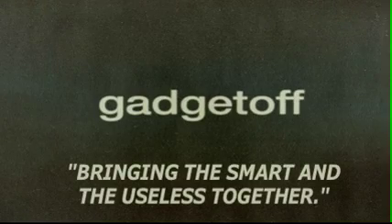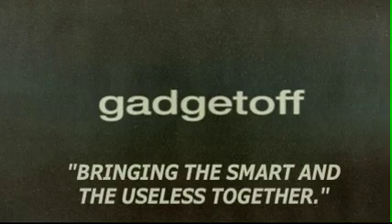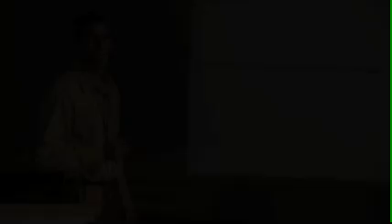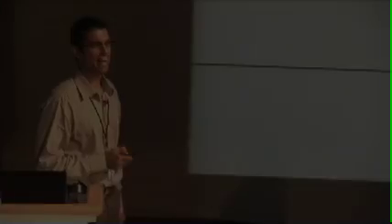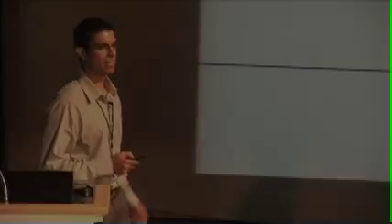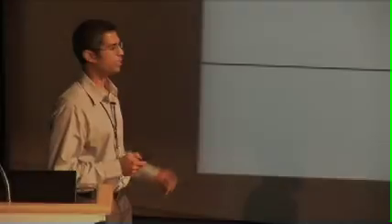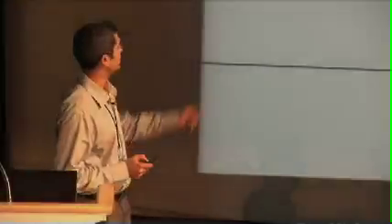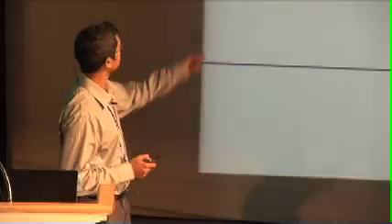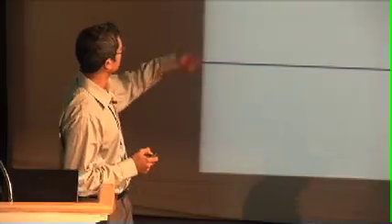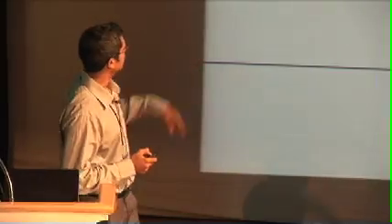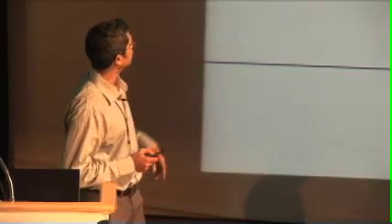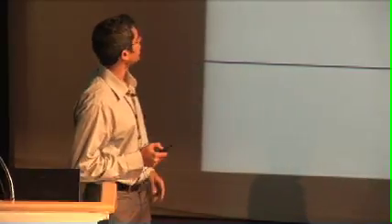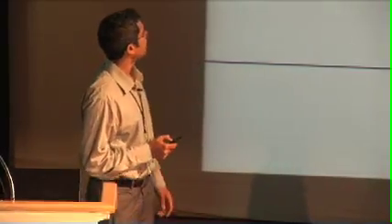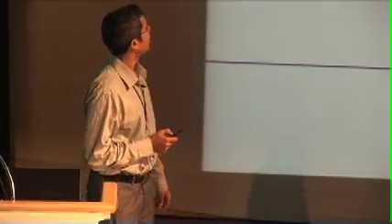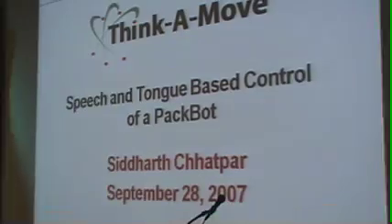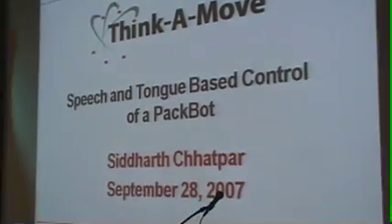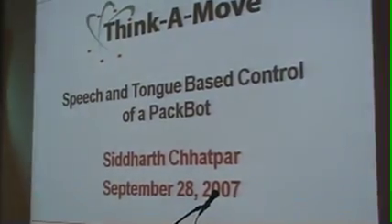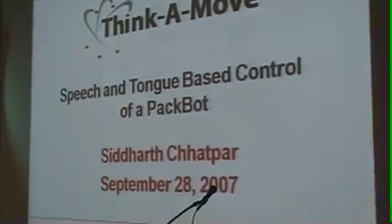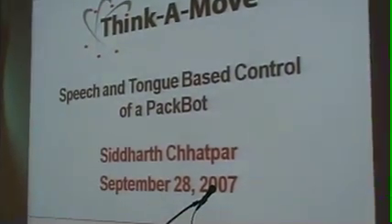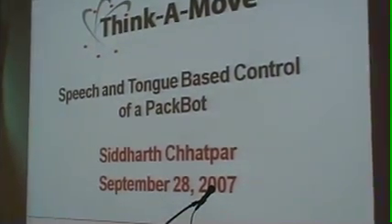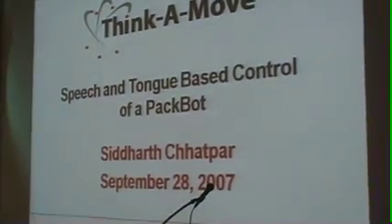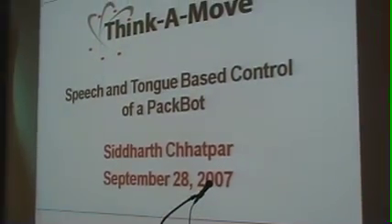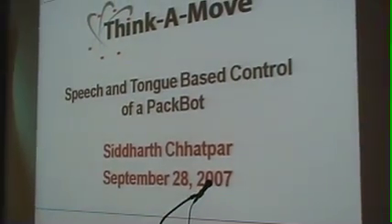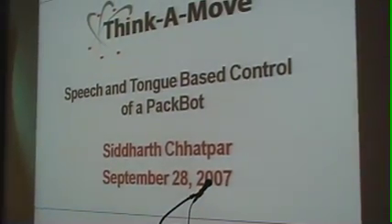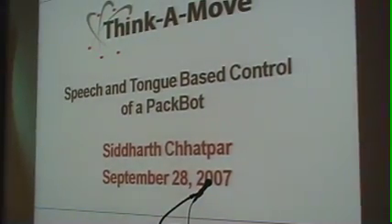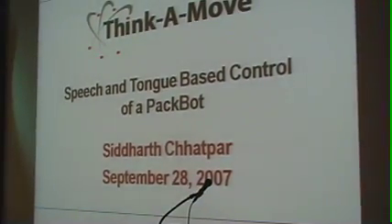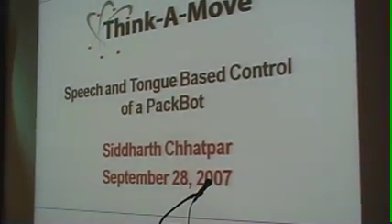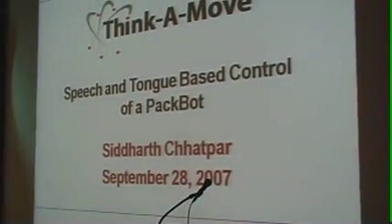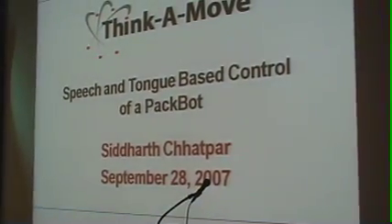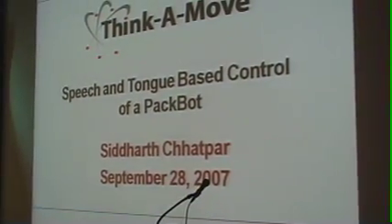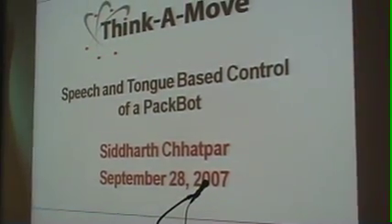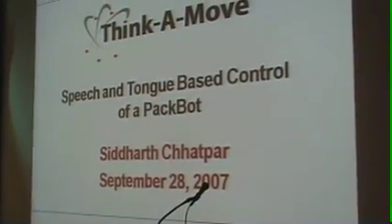Hi, I'm Sid Chhatpar from Think-A-Move Limited. It's a Cleveland, Ohio based company.